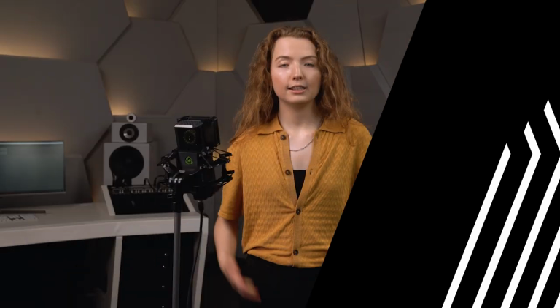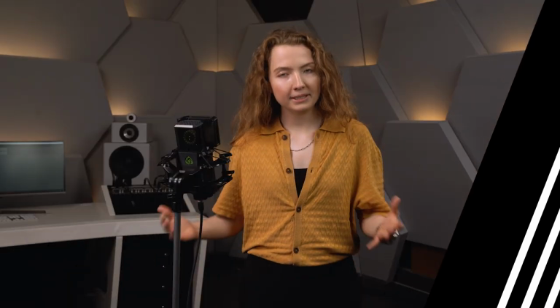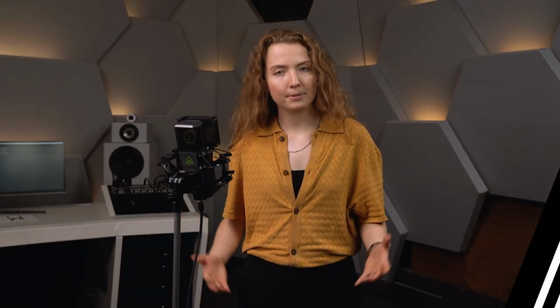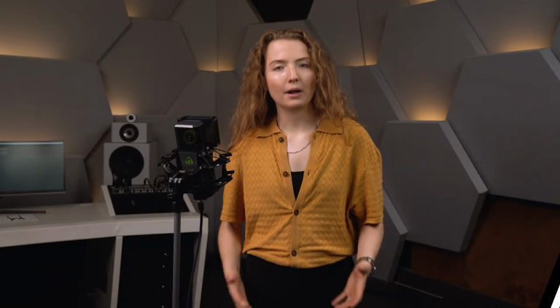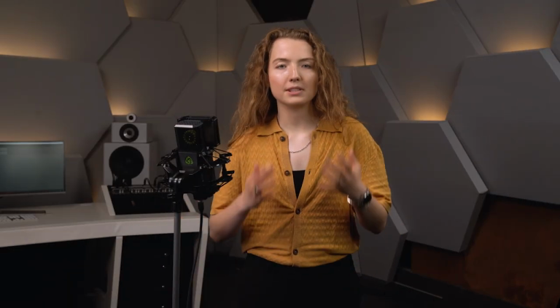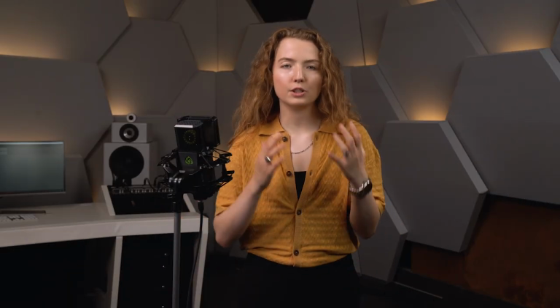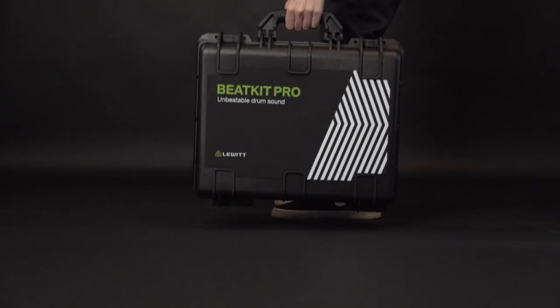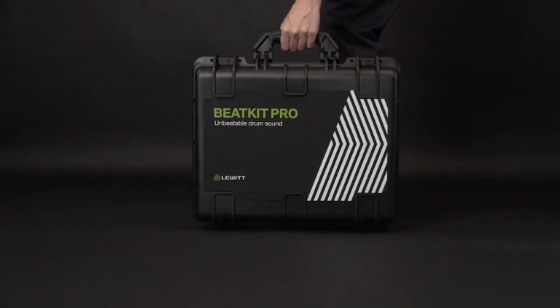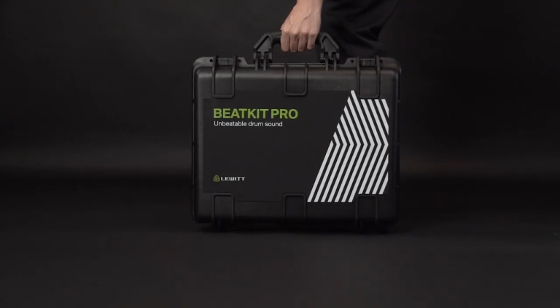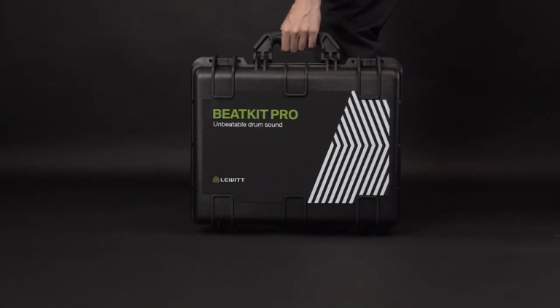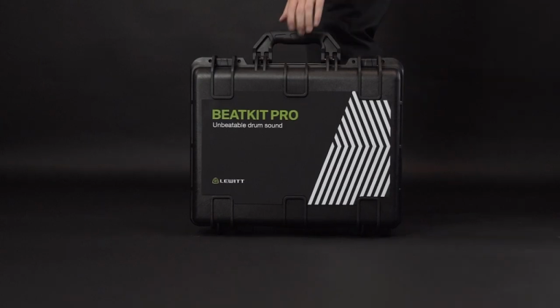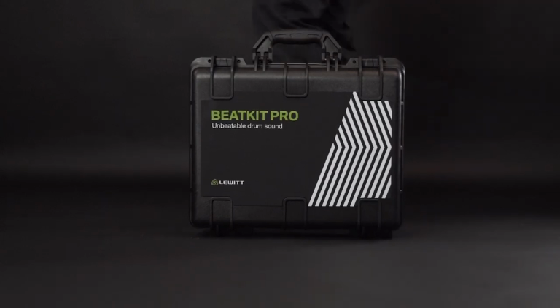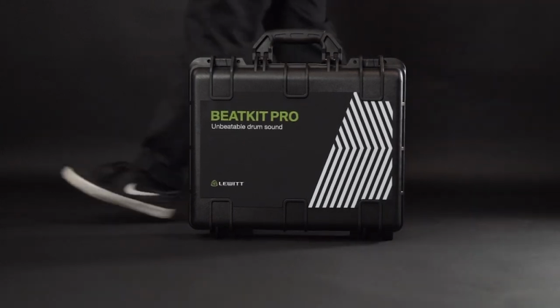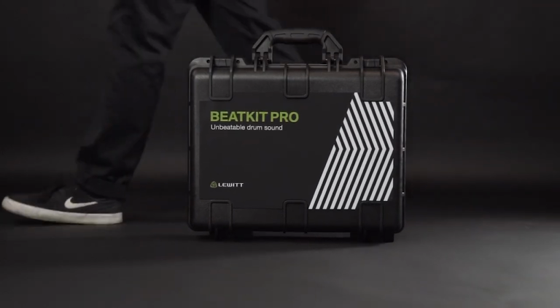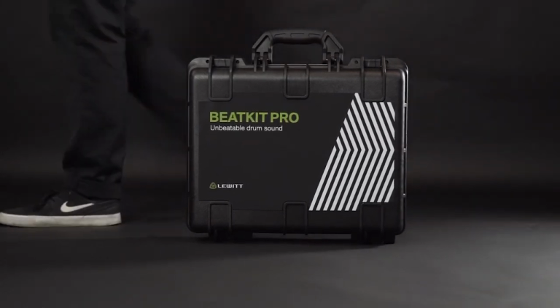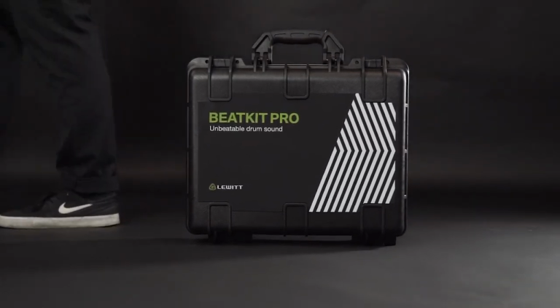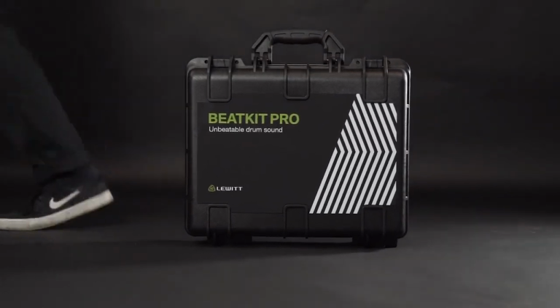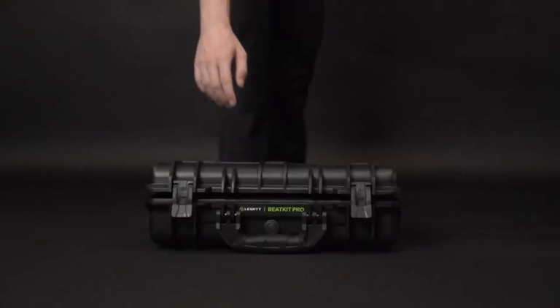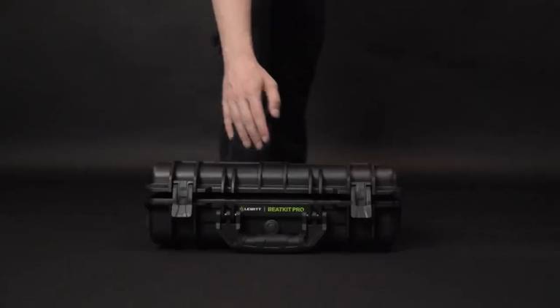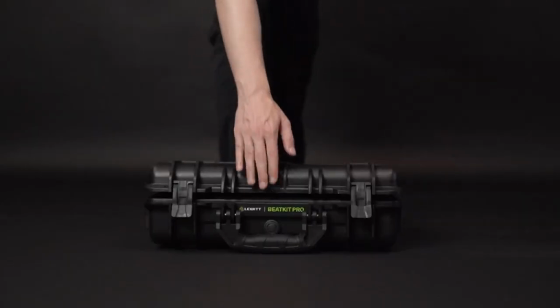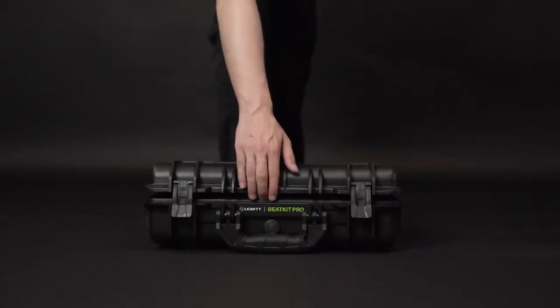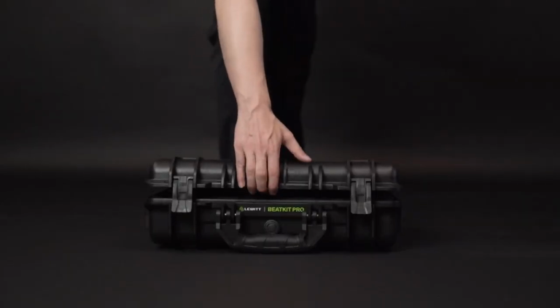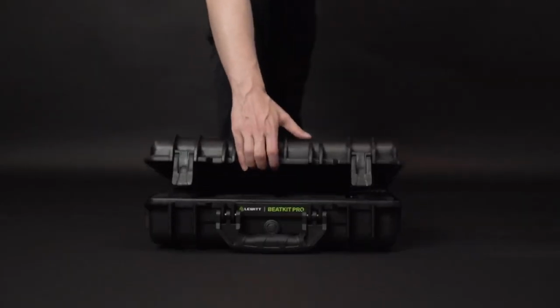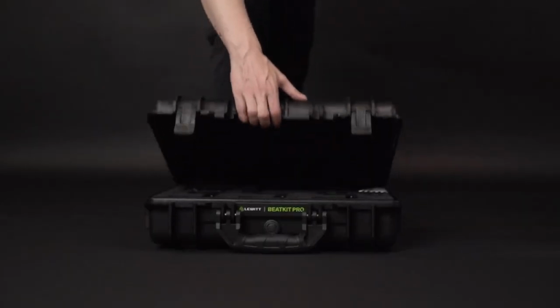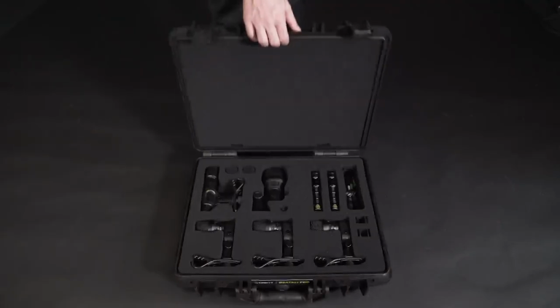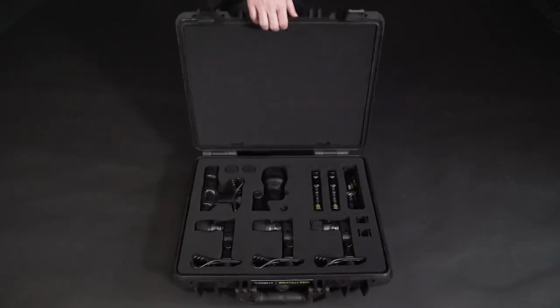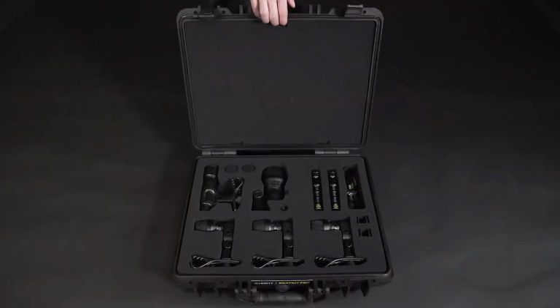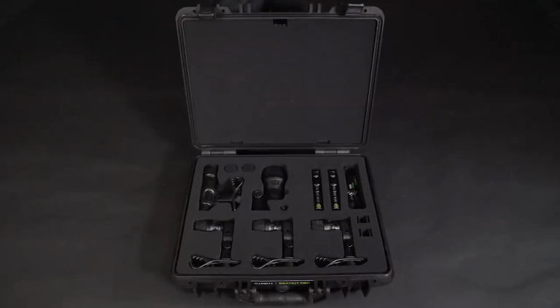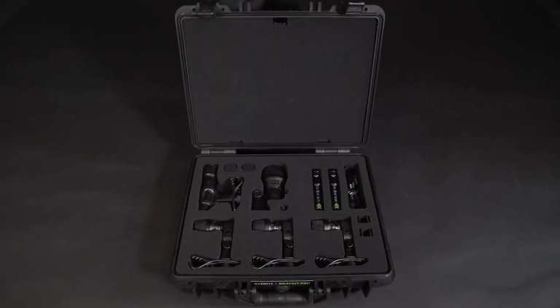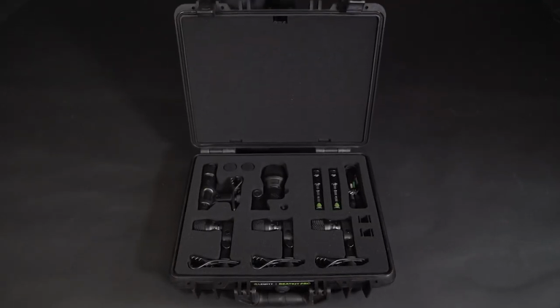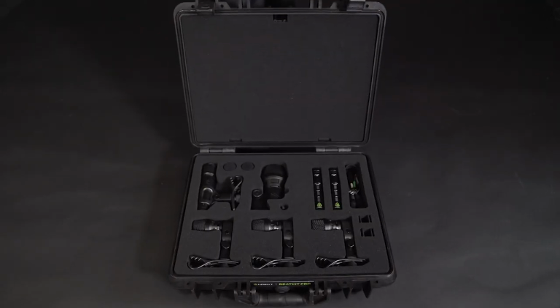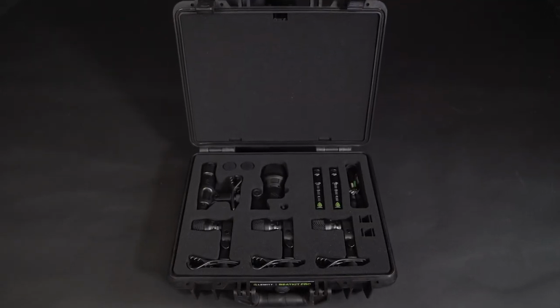The Beatkit Pro comes in a super sturdy, mil-spec transport case, which has room for all included microphones, mounts, clamps, and windshields.